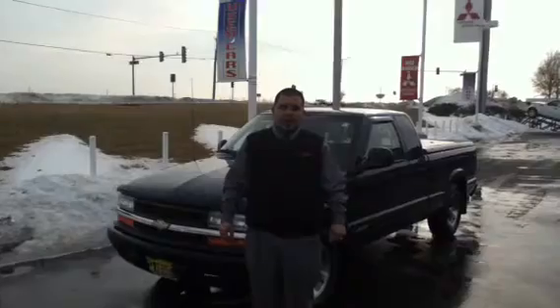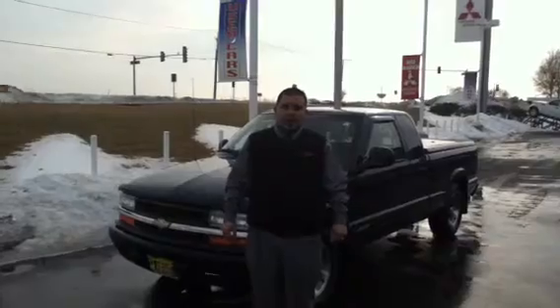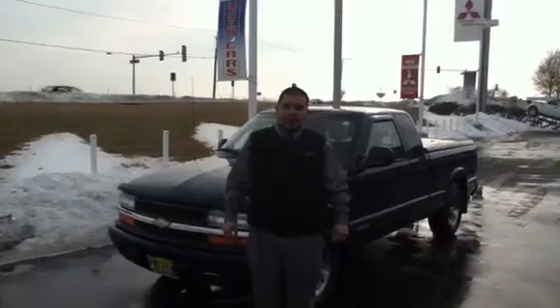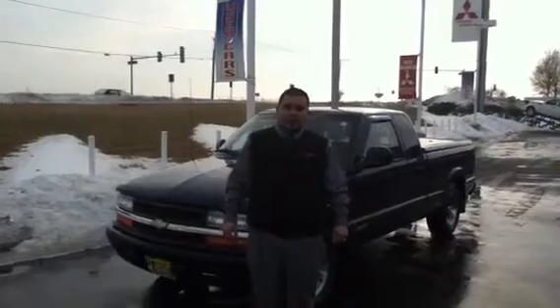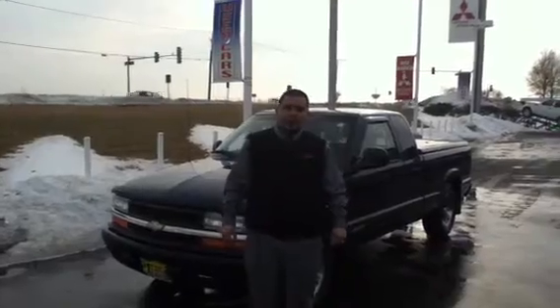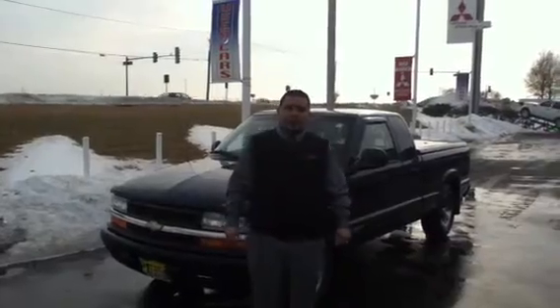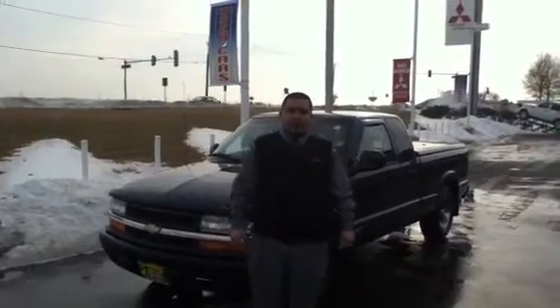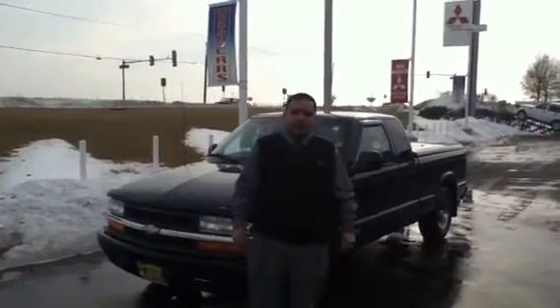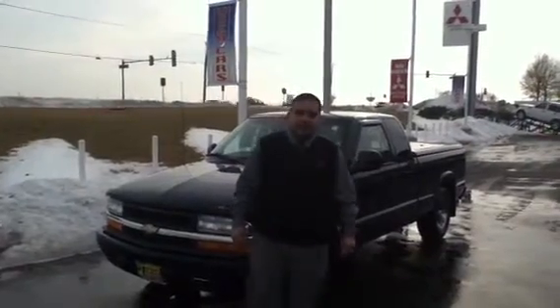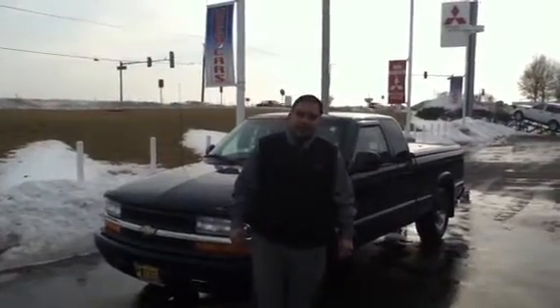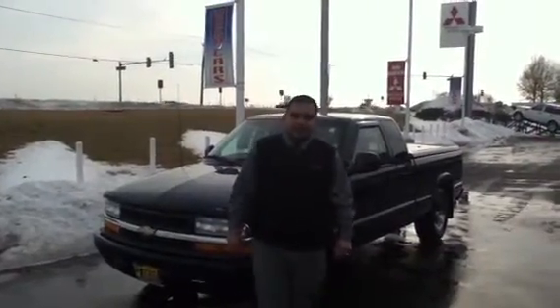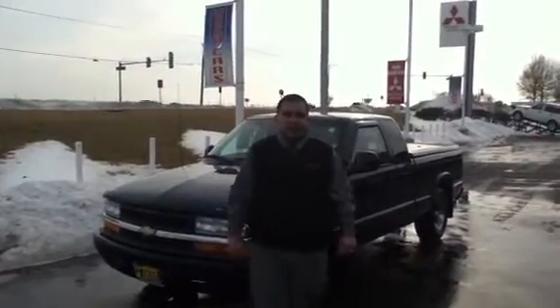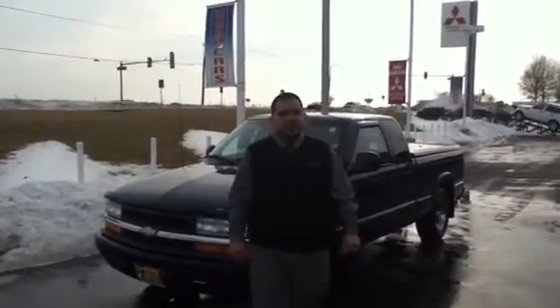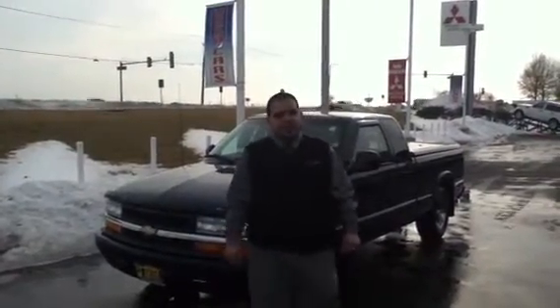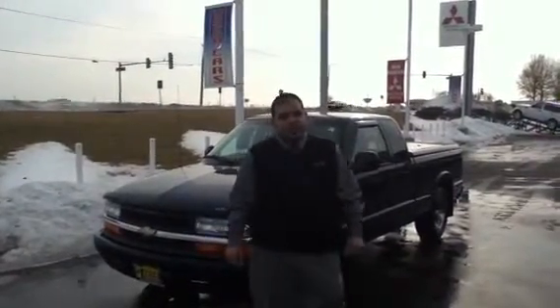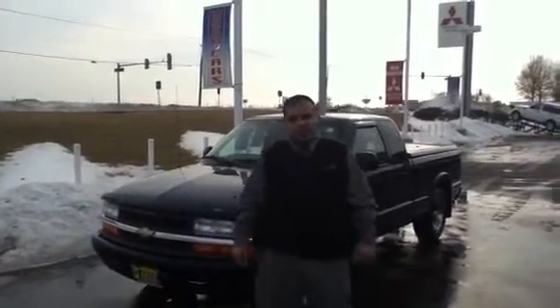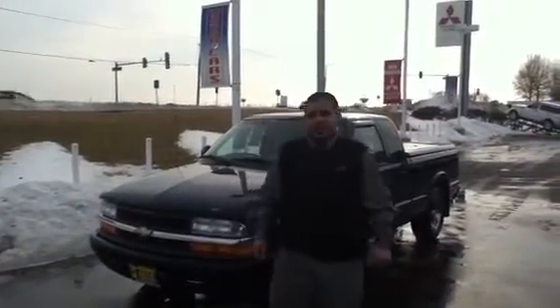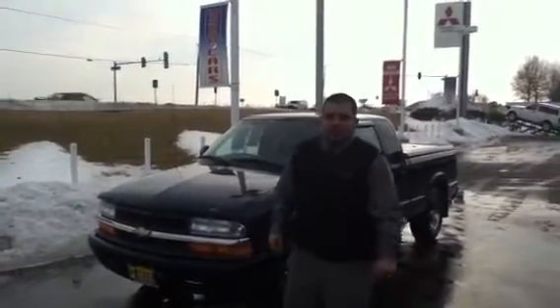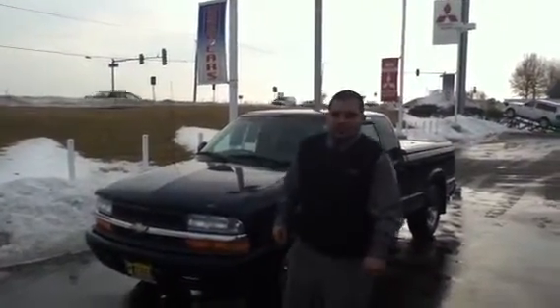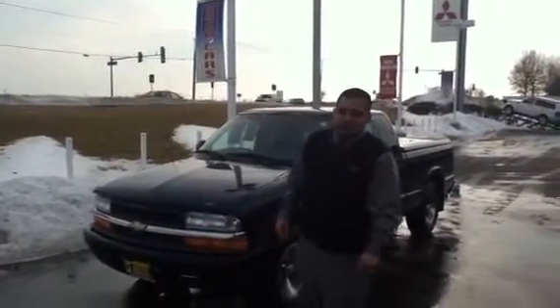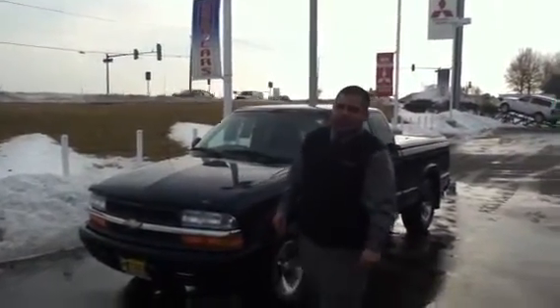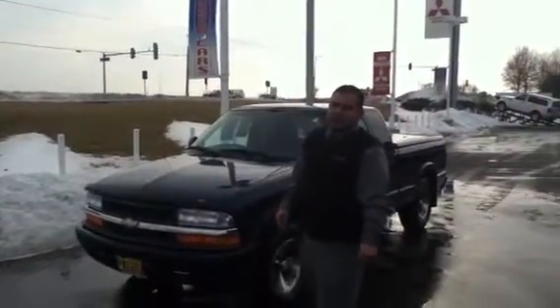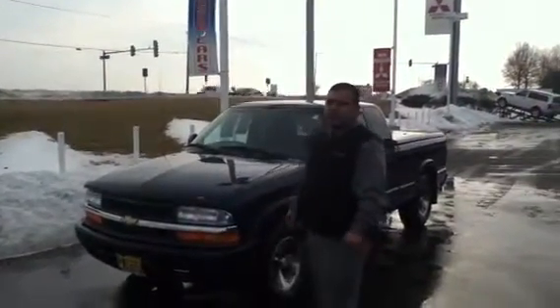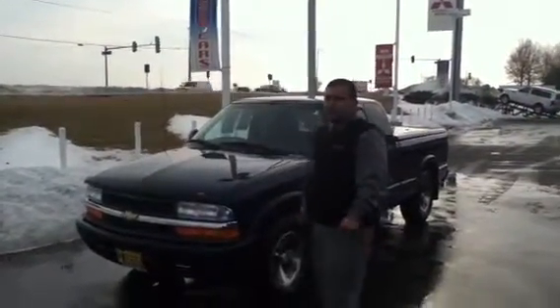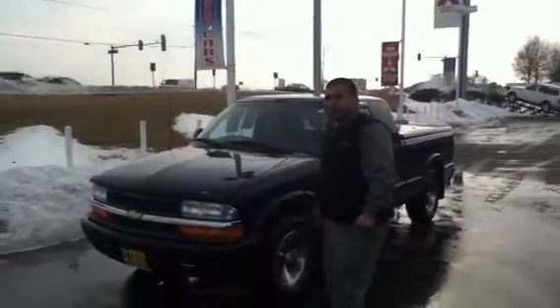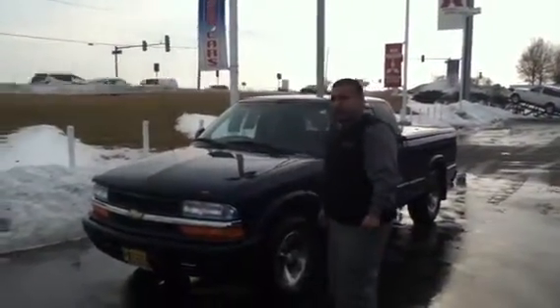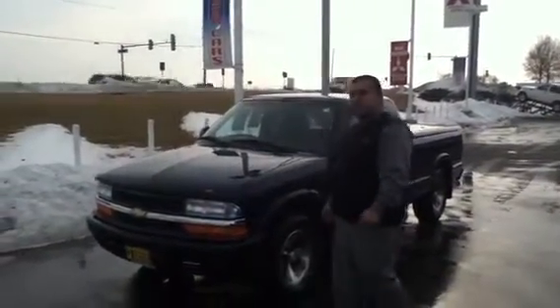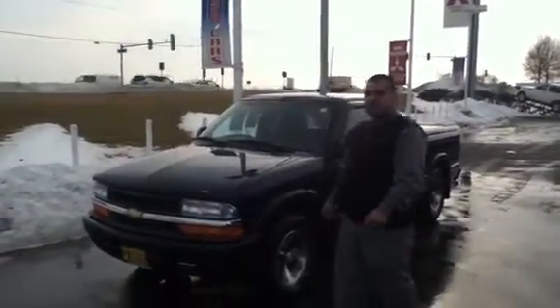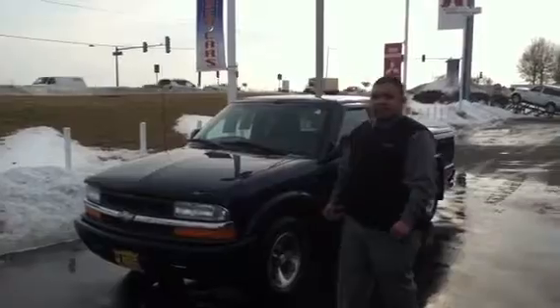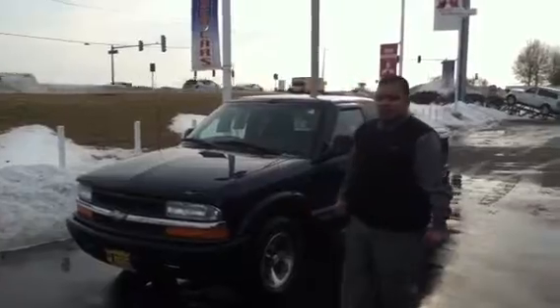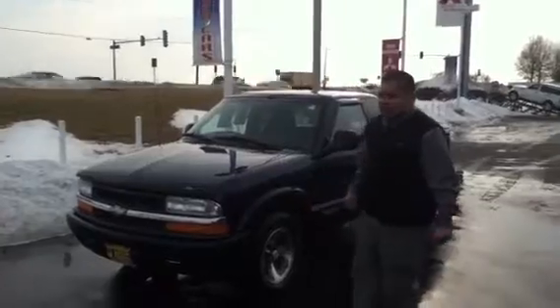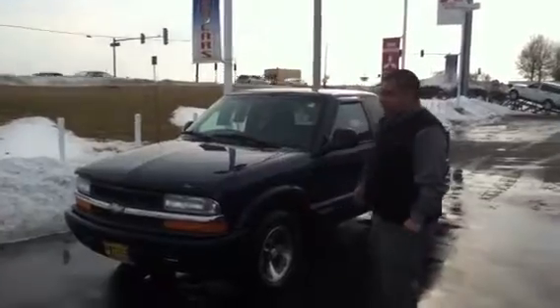How you doing Brian? This is Gabriel from Max Matsy Mitsubishi. I'm going to send you over a little video here of the Chevy S10 that we have here.